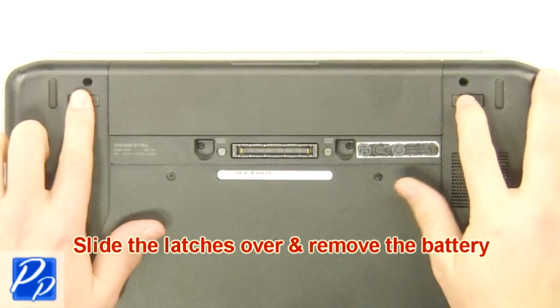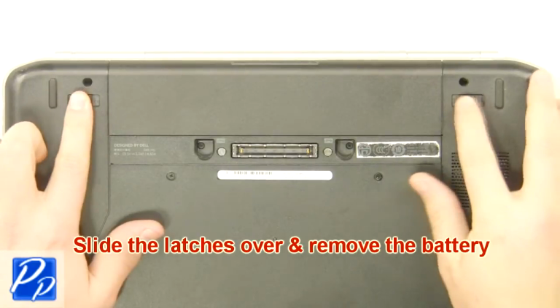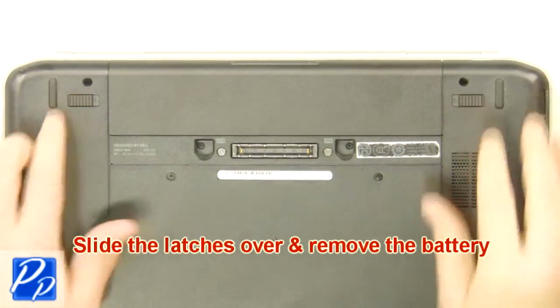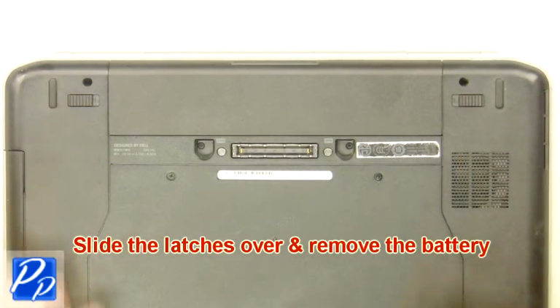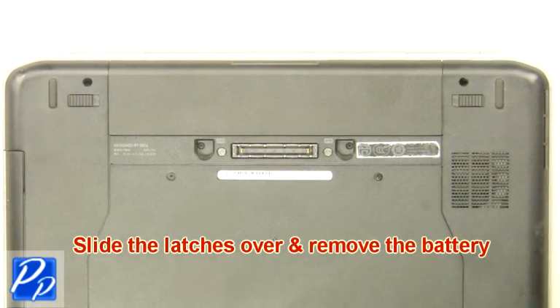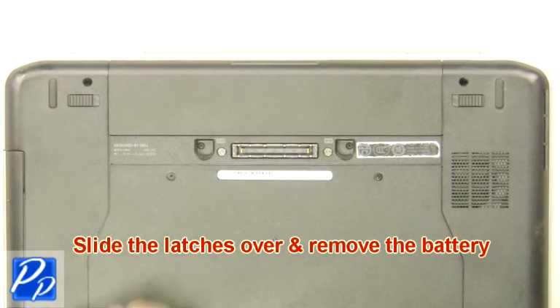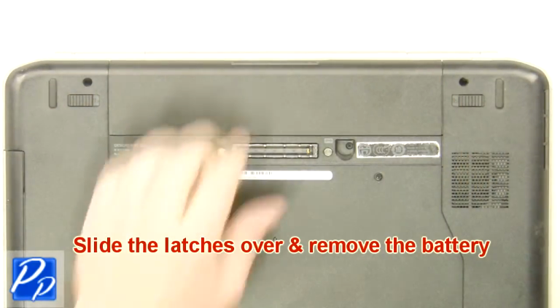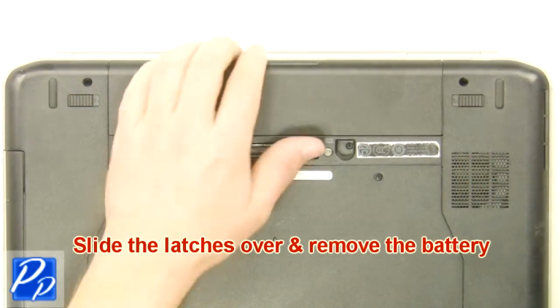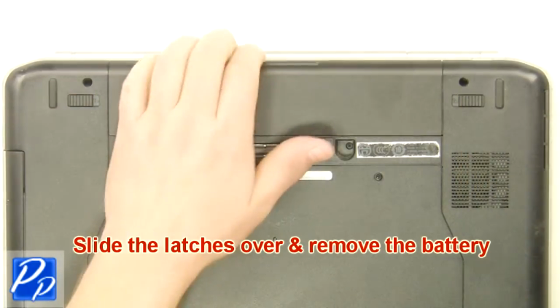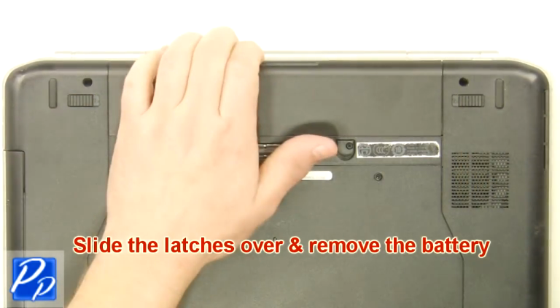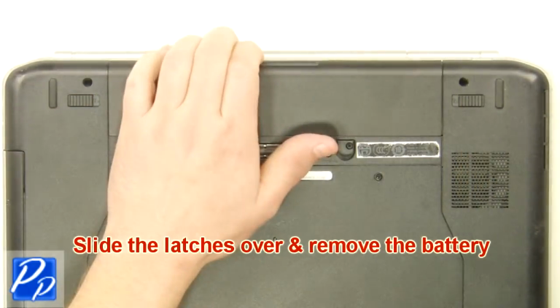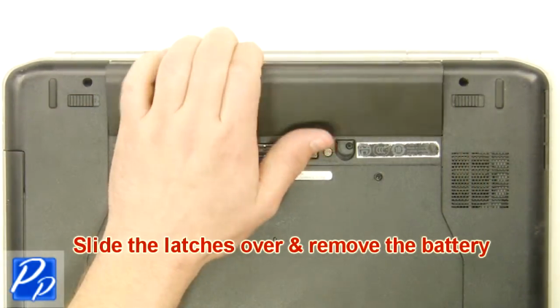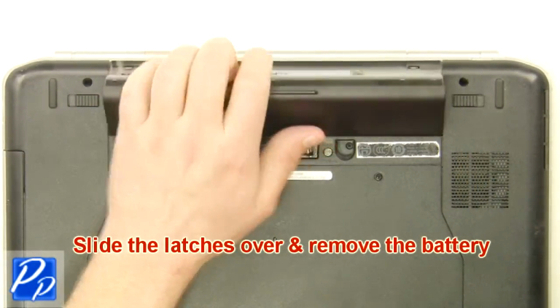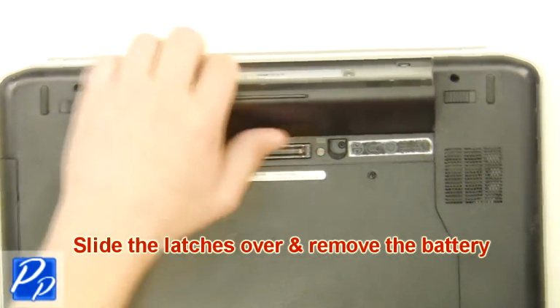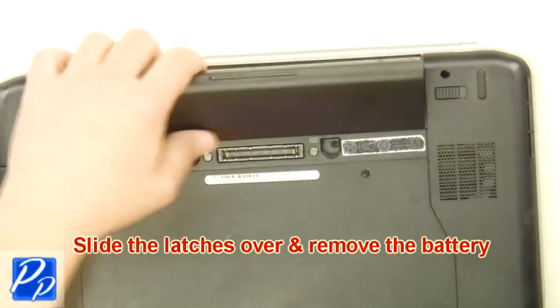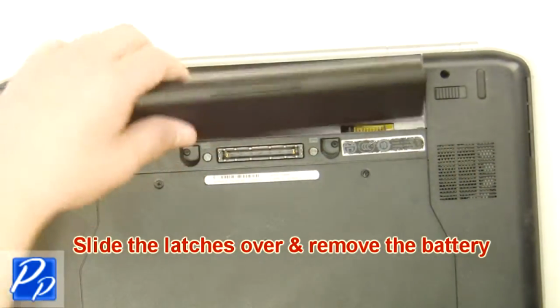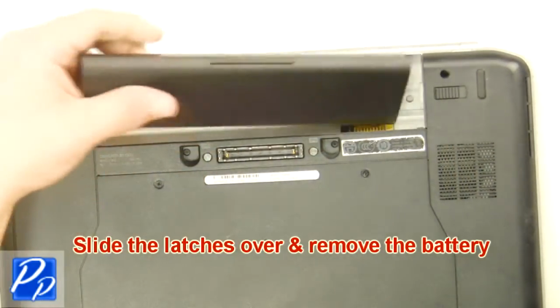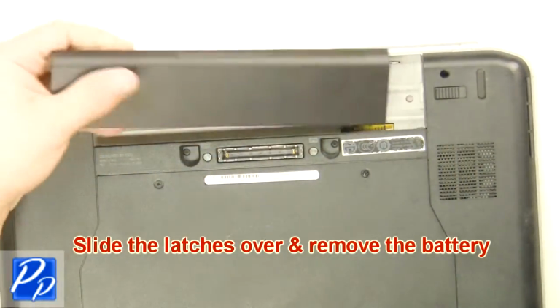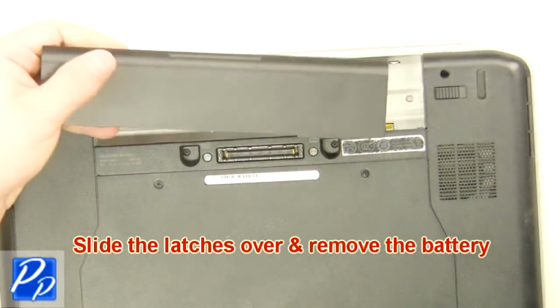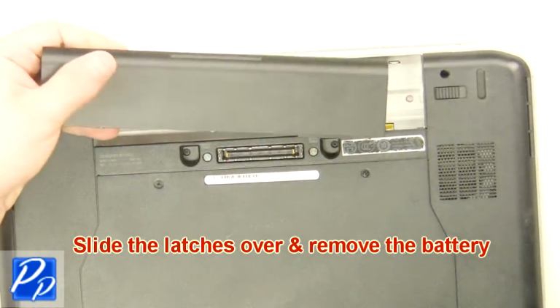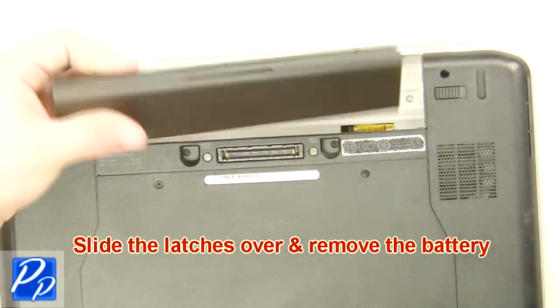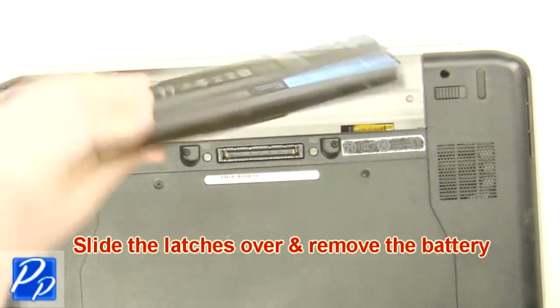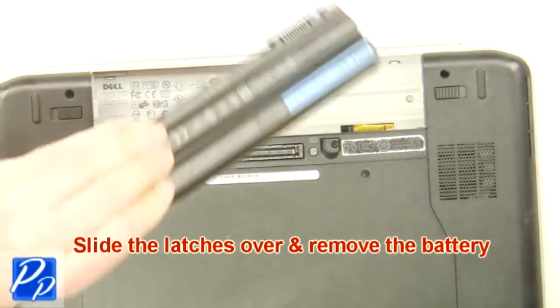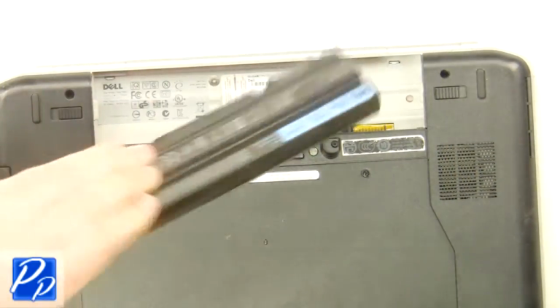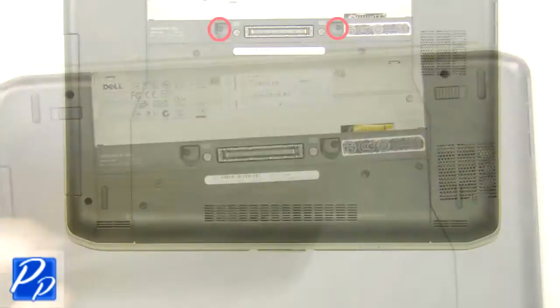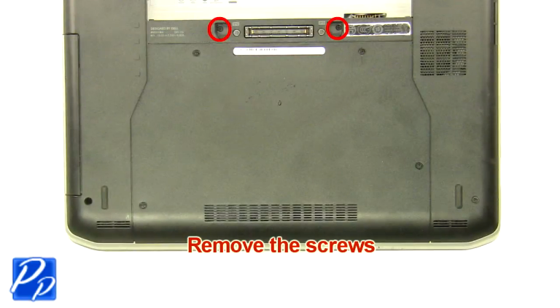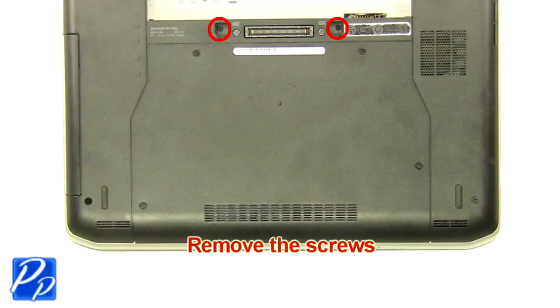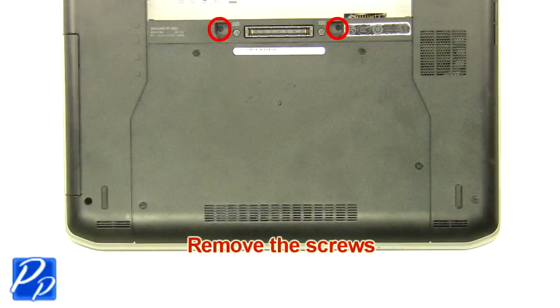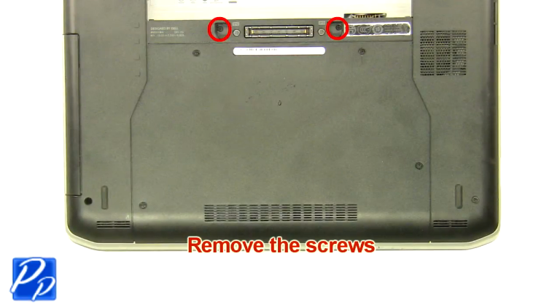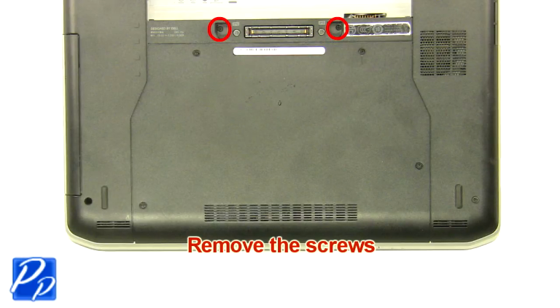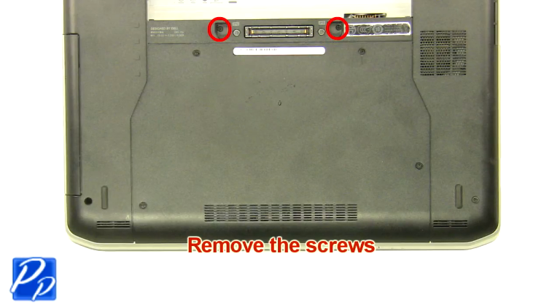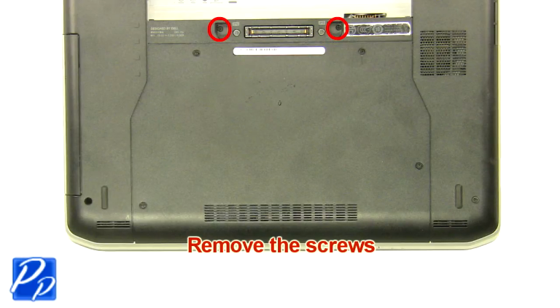Slide the latches over and remove the battery. Remove the screws.